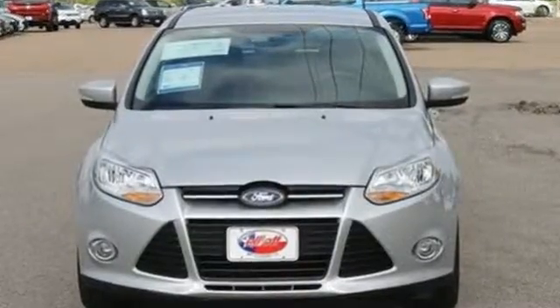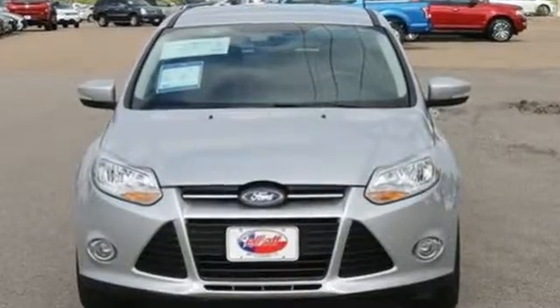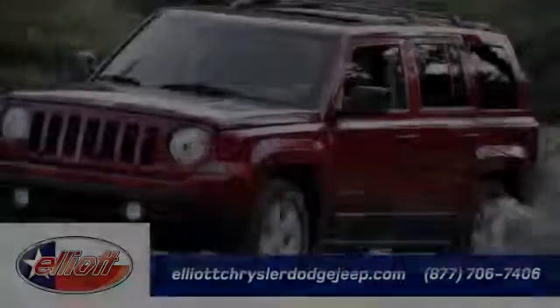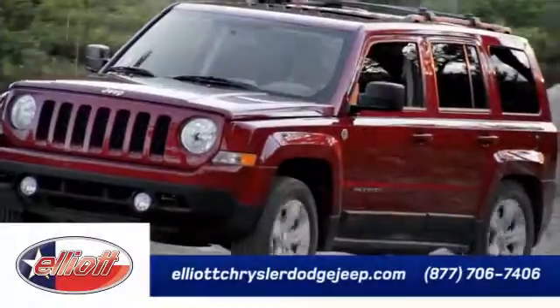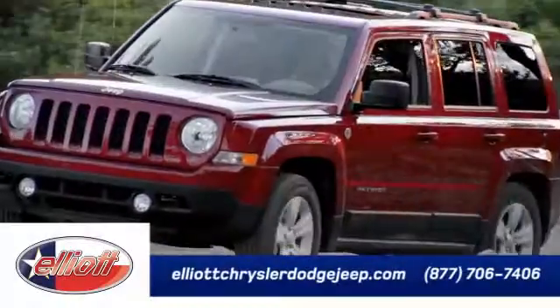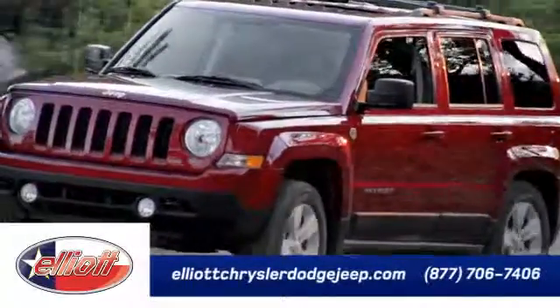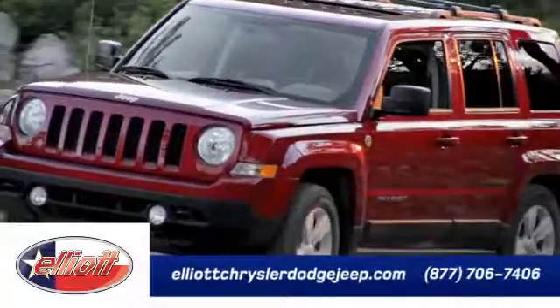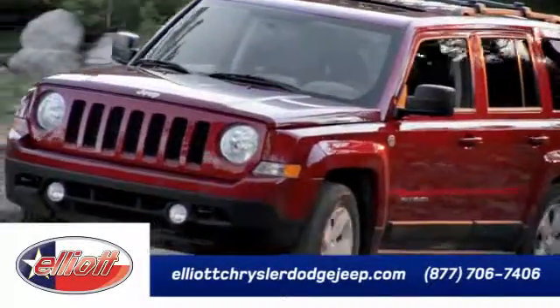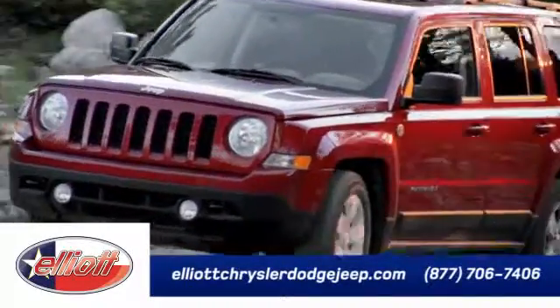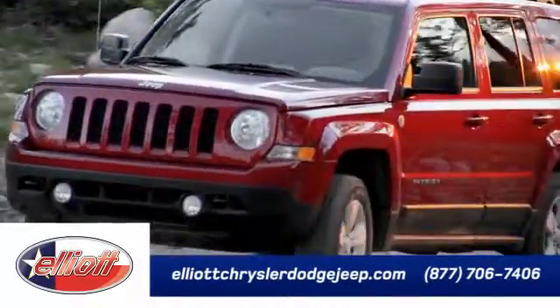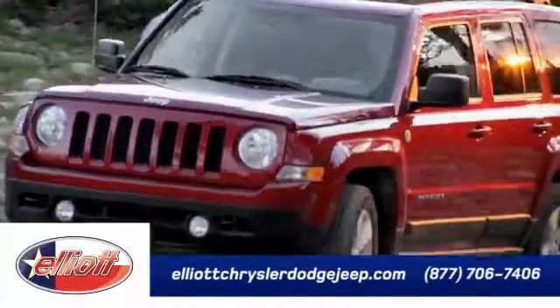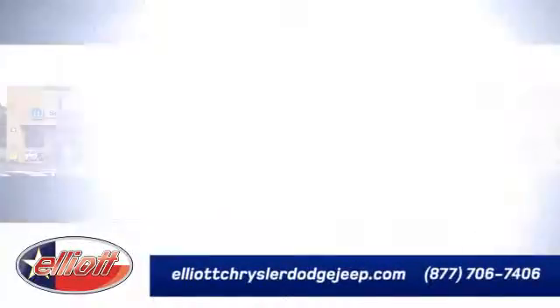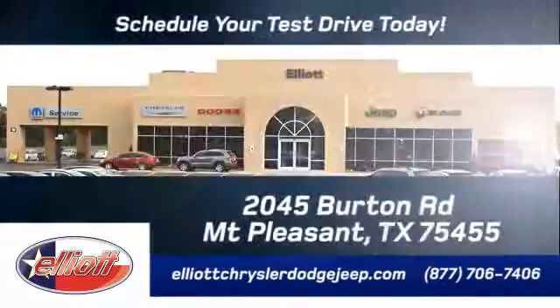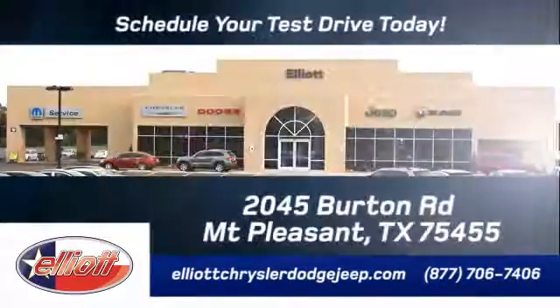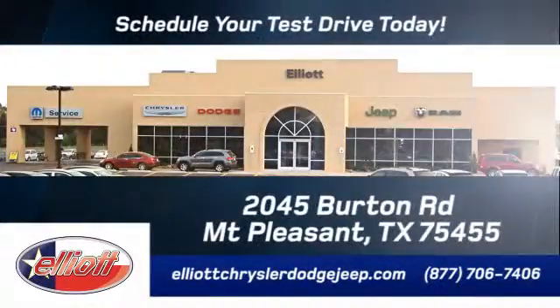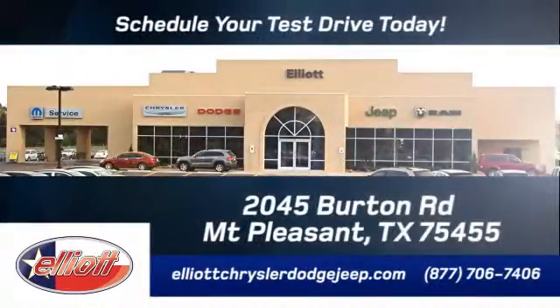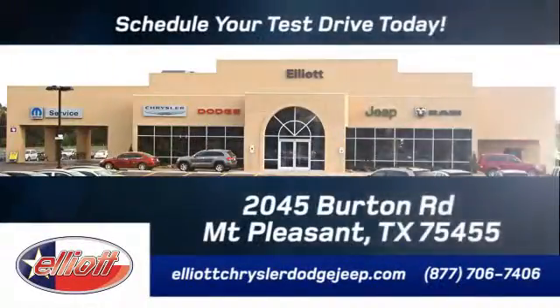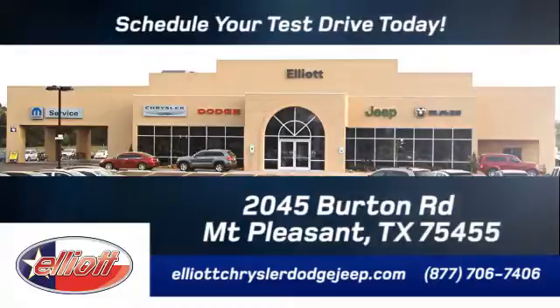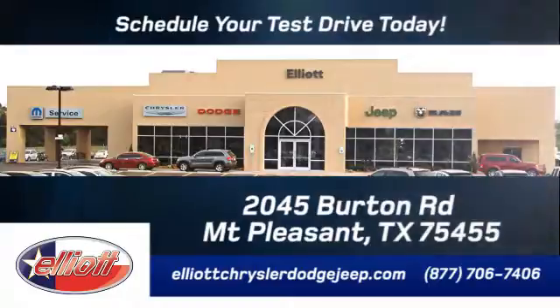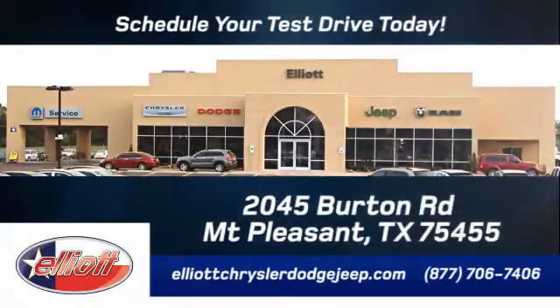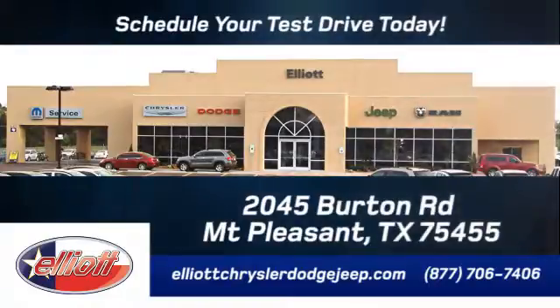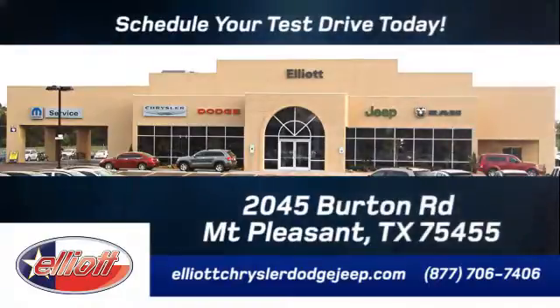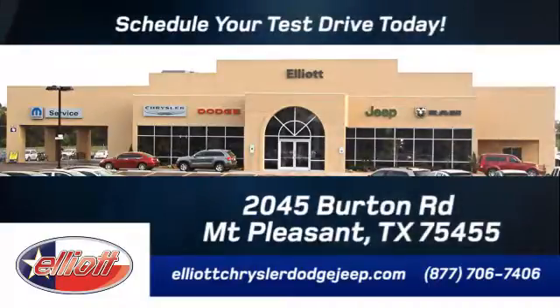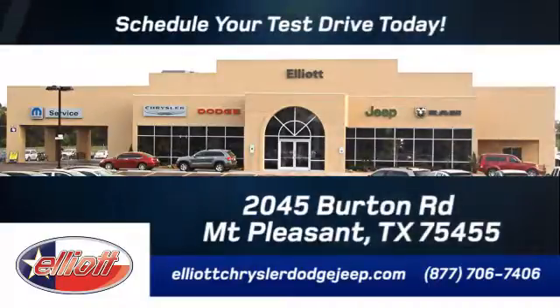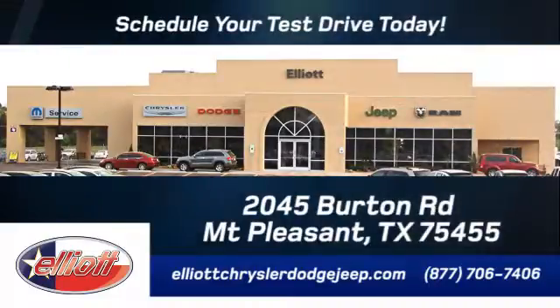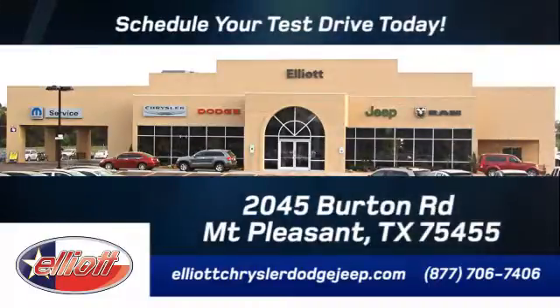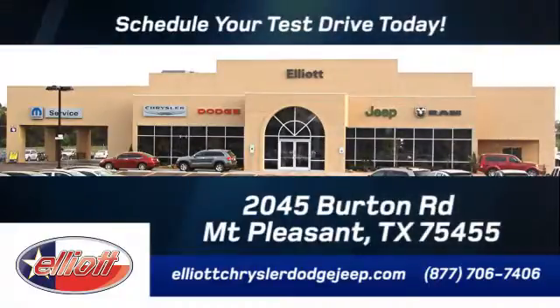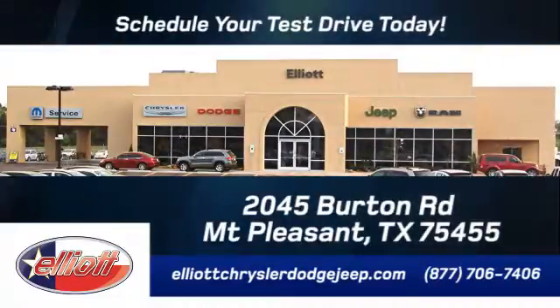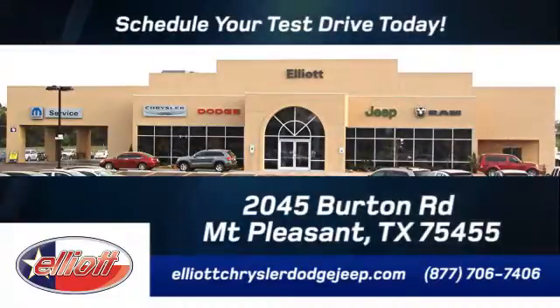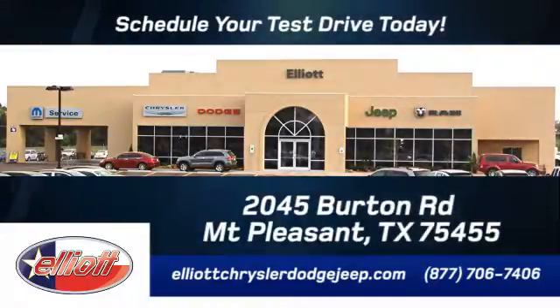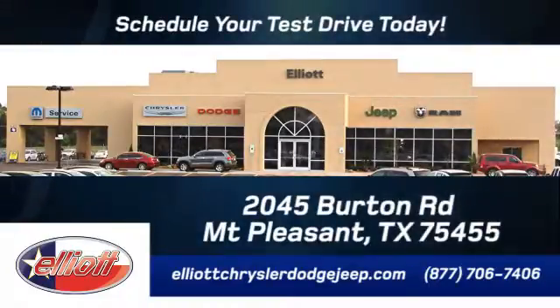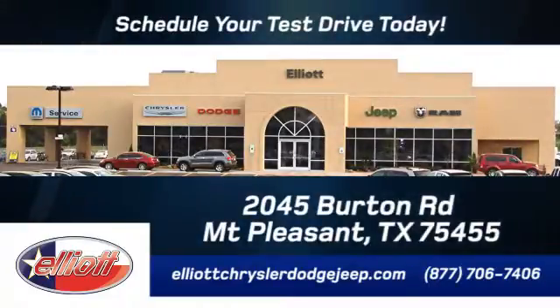Elliott Chrysler Dodge Jeep. Schedule your test drive today. We are located just off I-30 on Burton Road in Mount Pleasant.